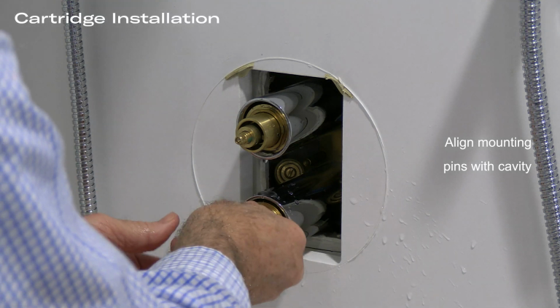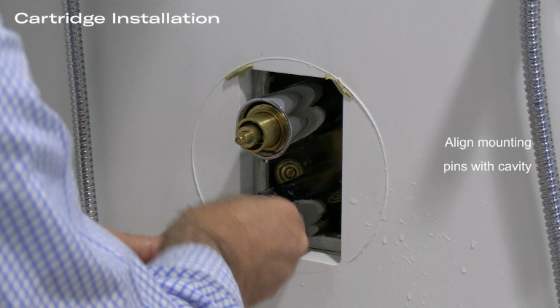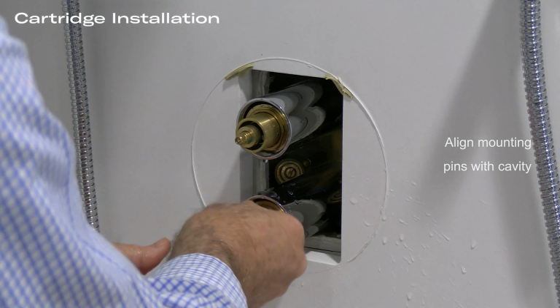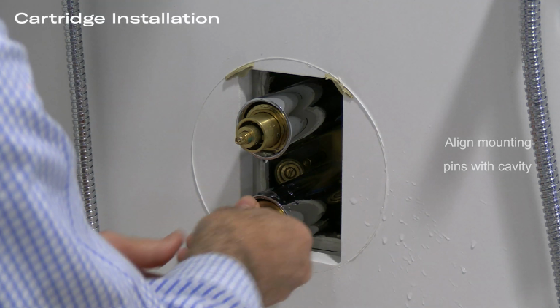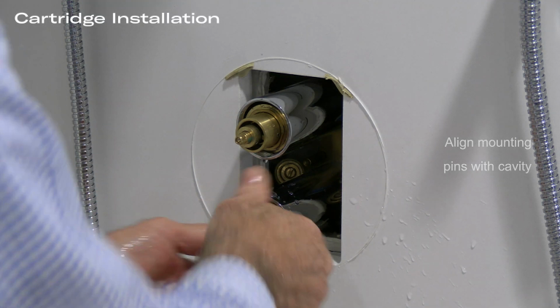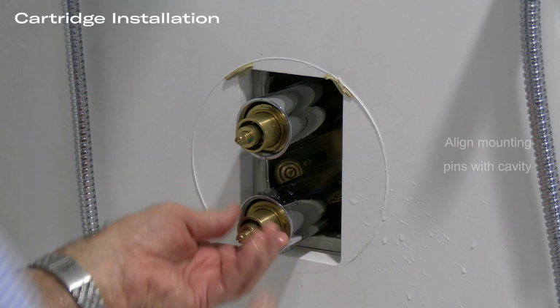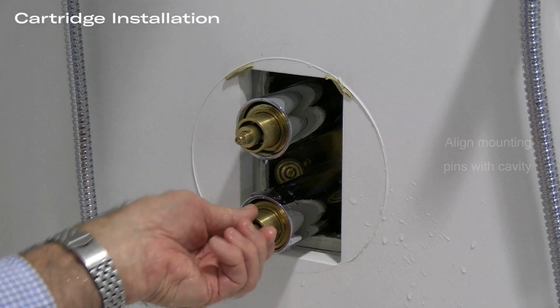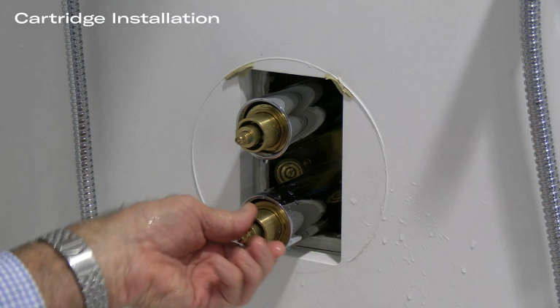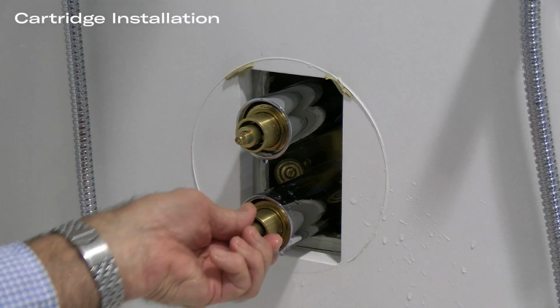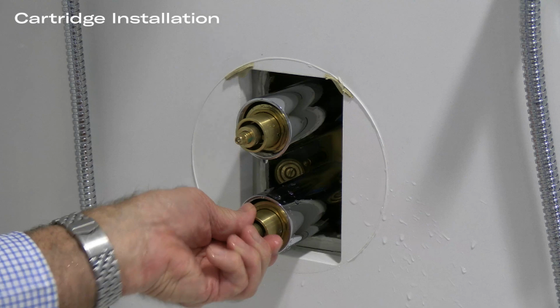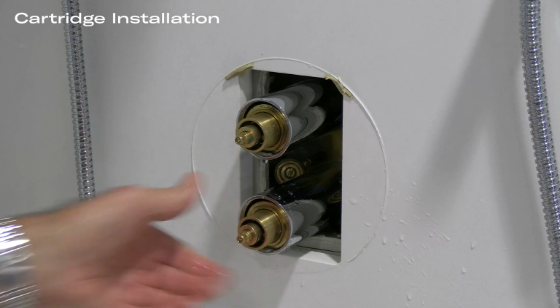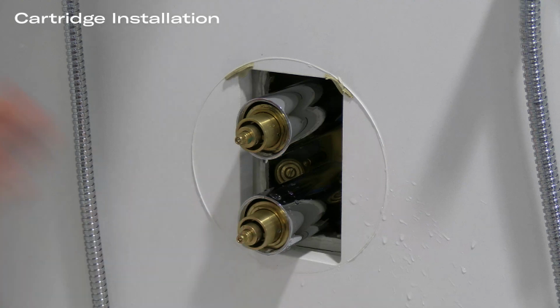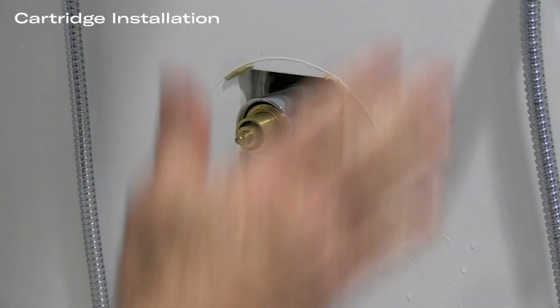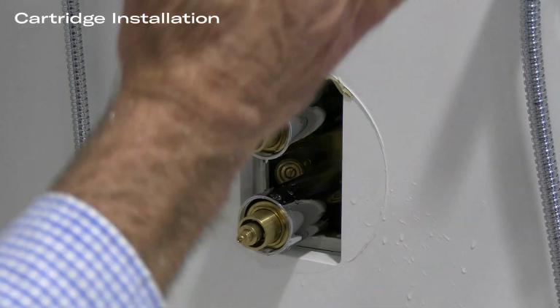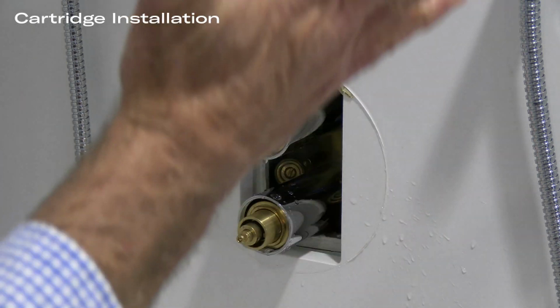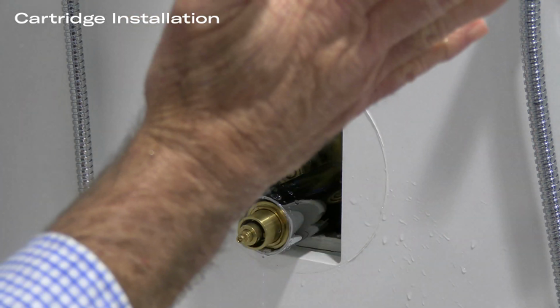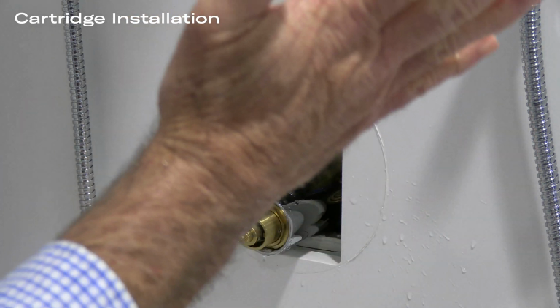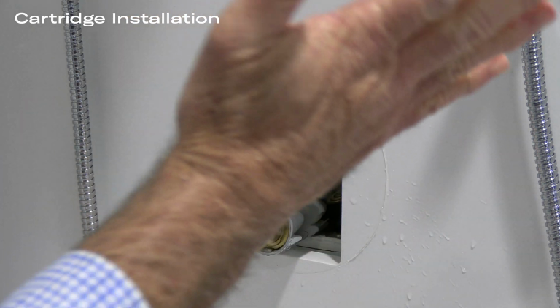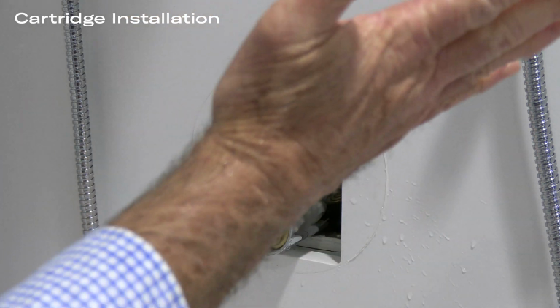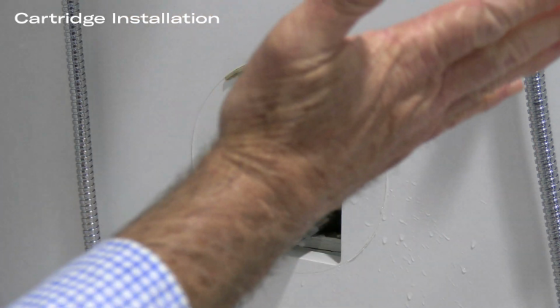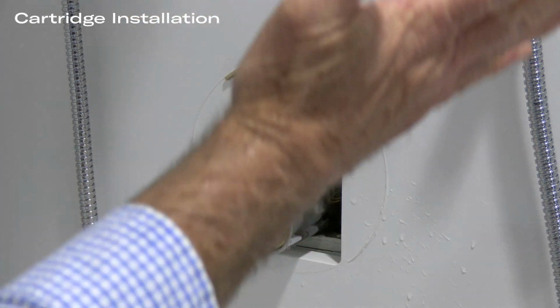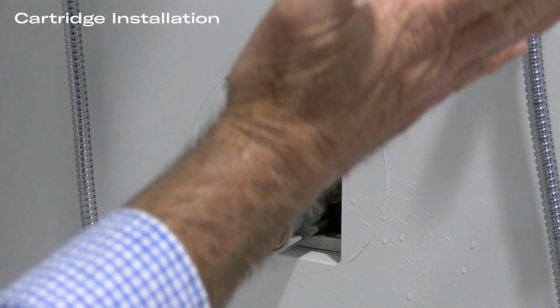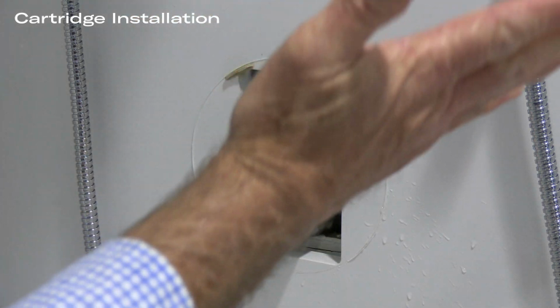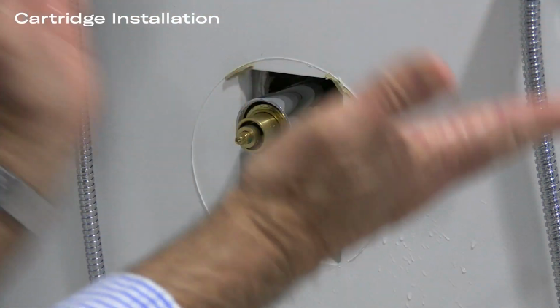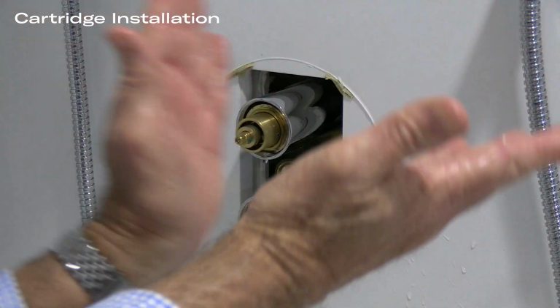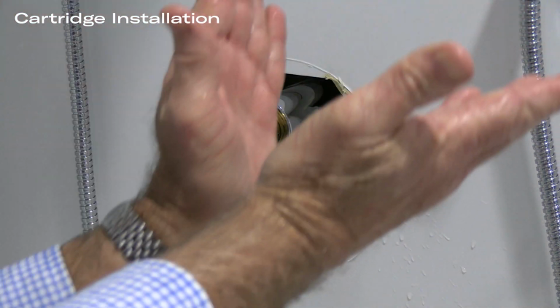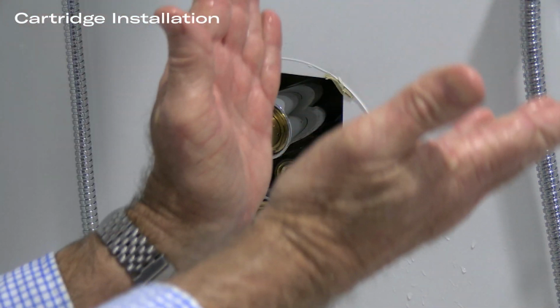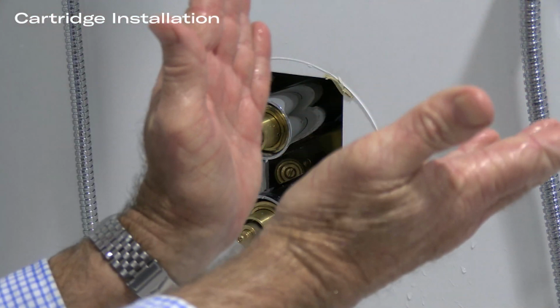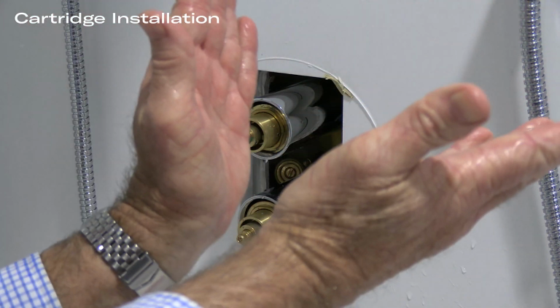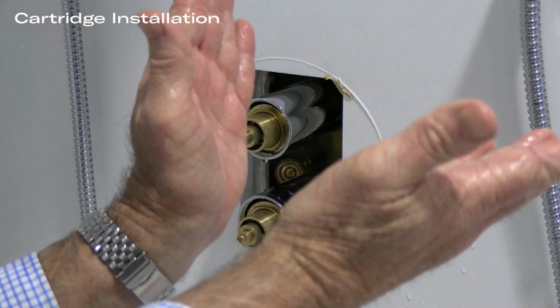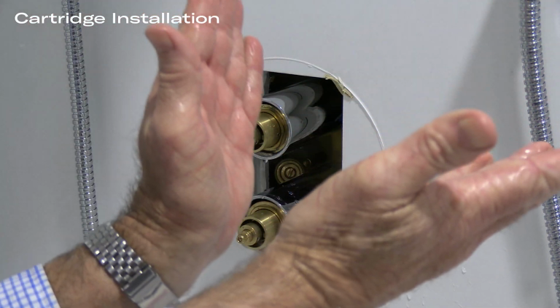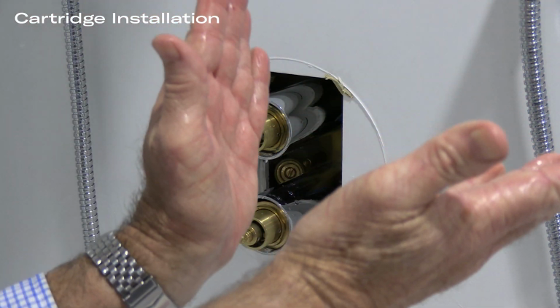The mounting pins are located at approximately 11 o'clock and 1 o'clock on the inside of the cavity.